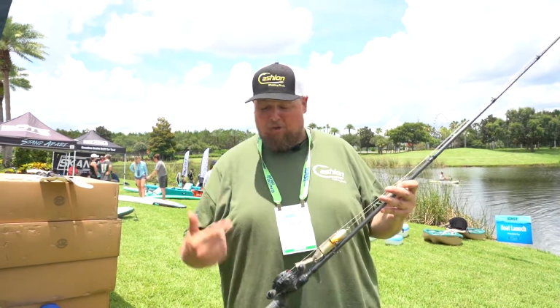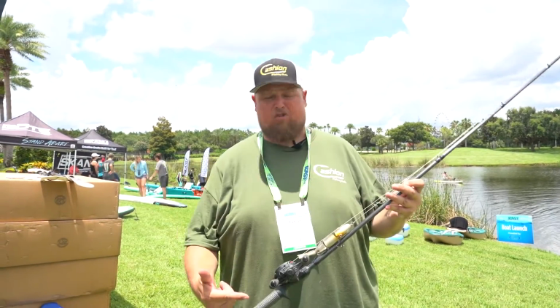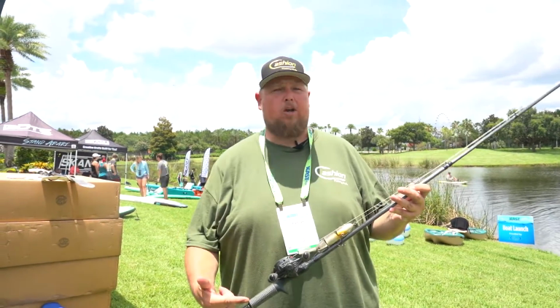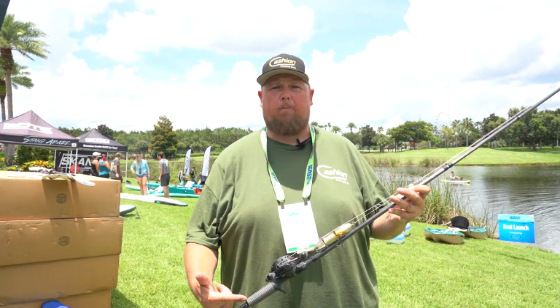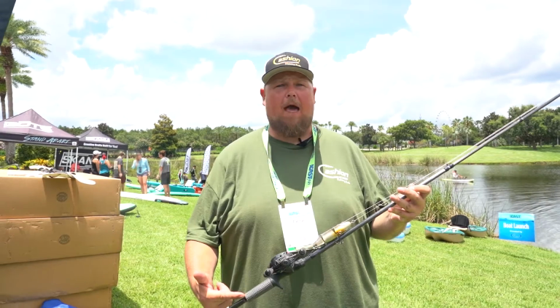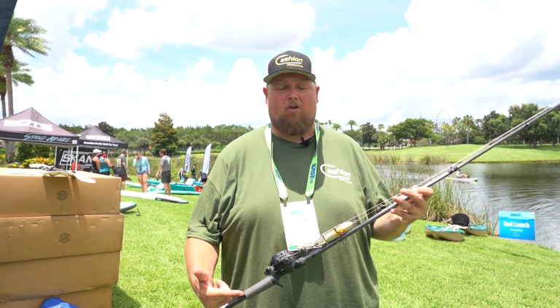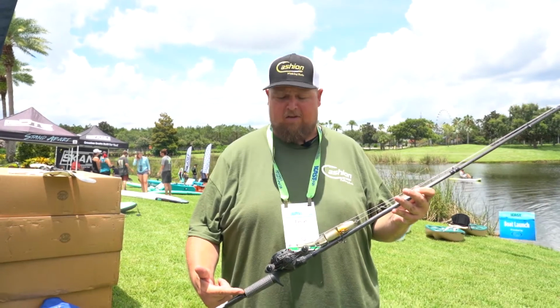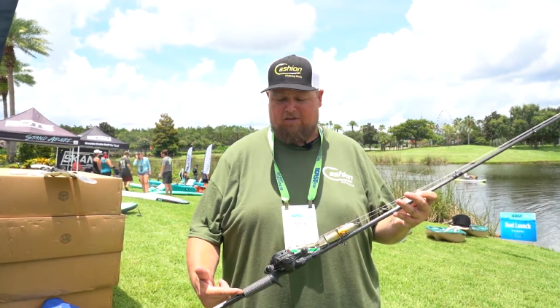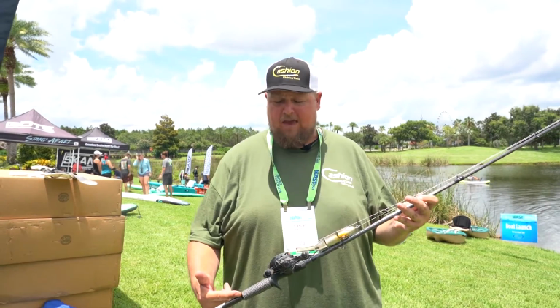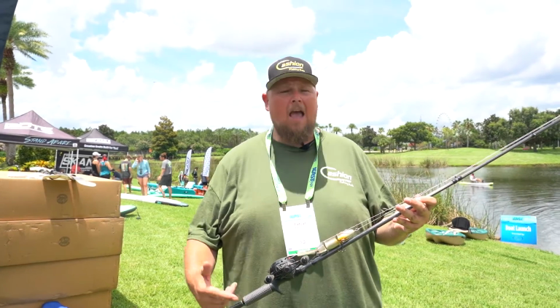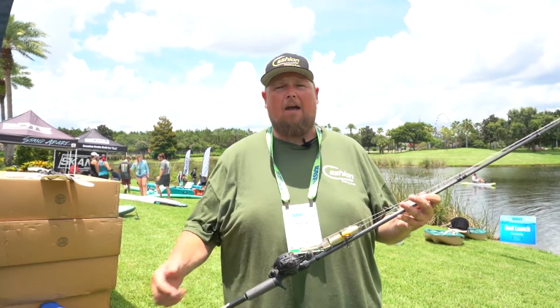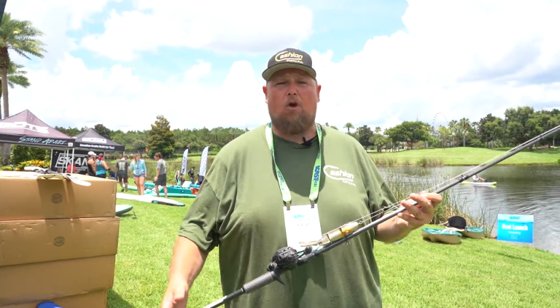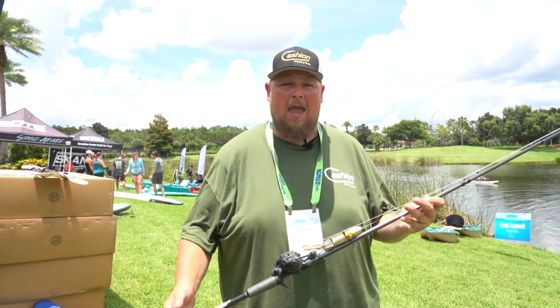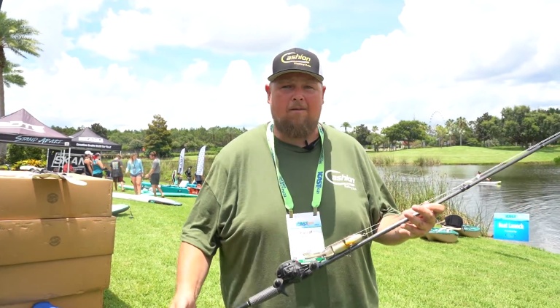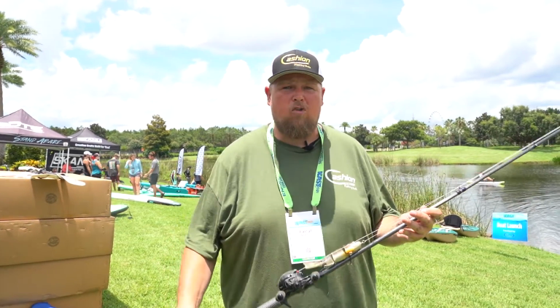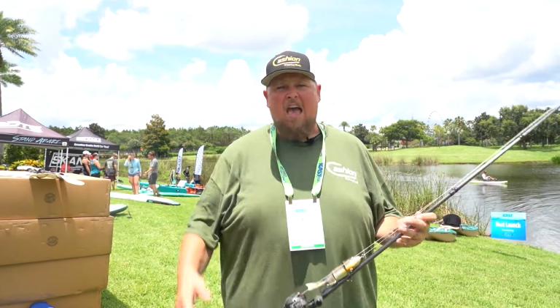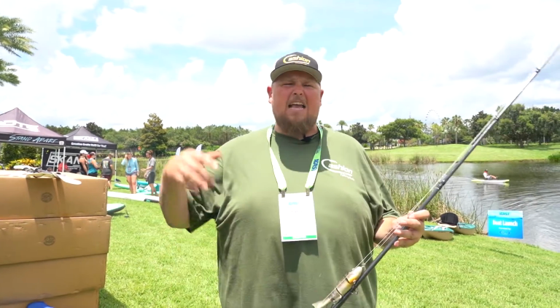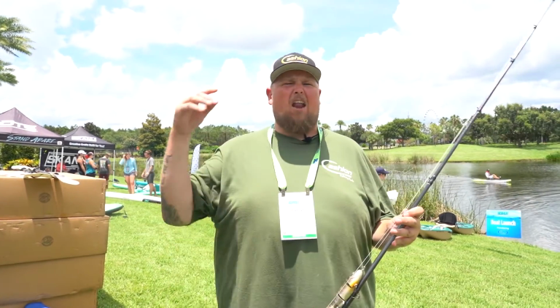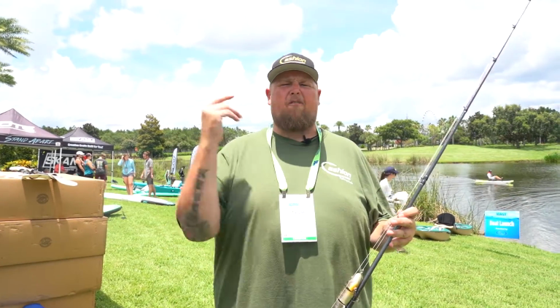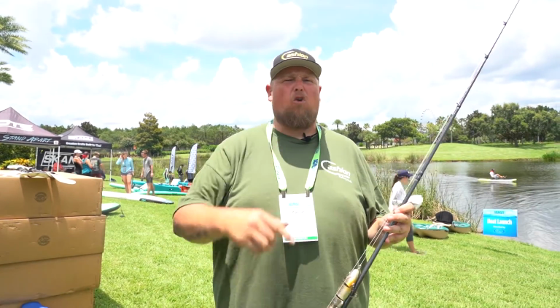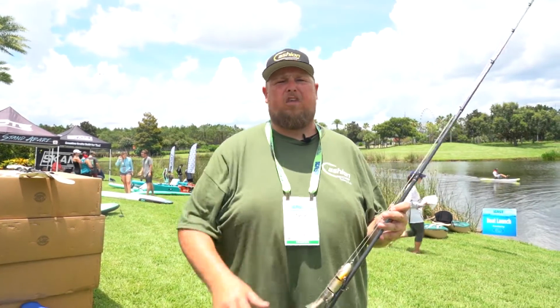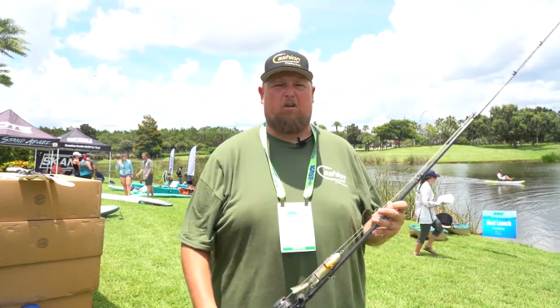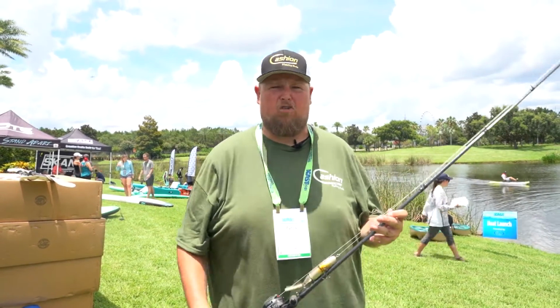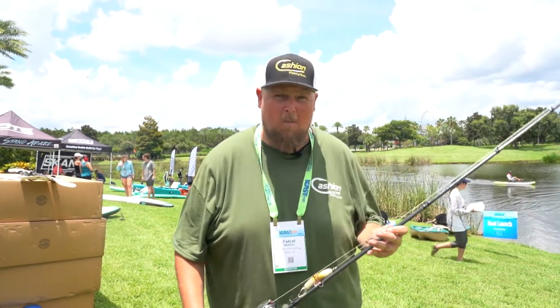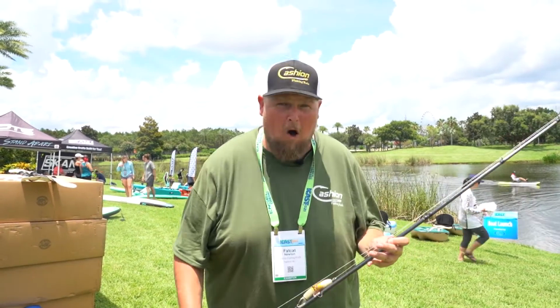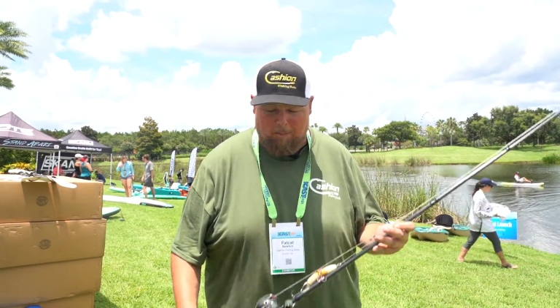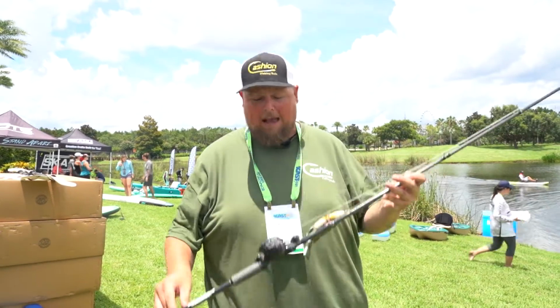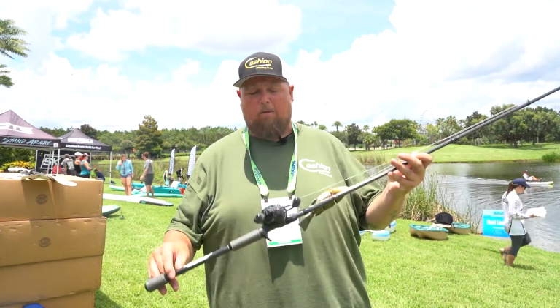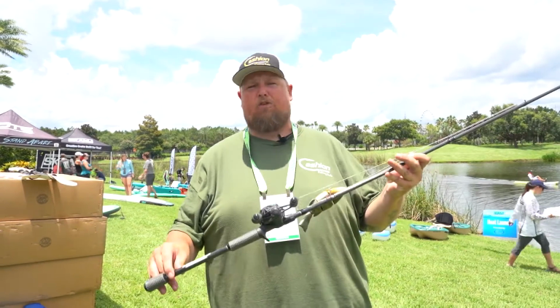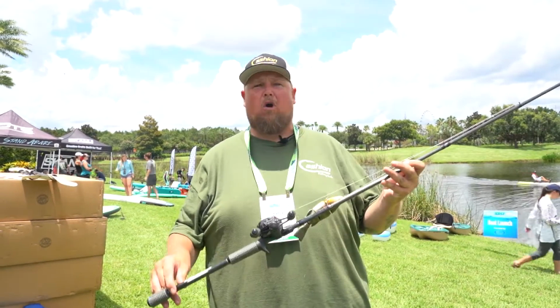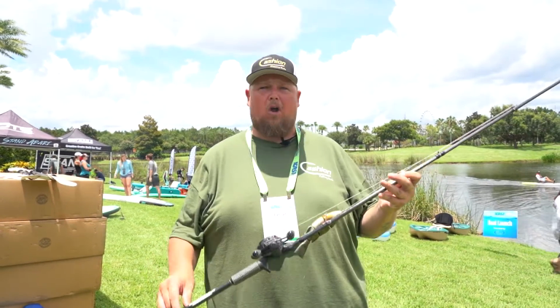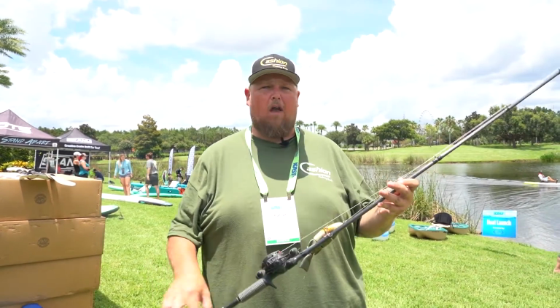I throw cinder blocks on this thing. I throw anvils. I got a four cylinder small block I was throwing earlier.